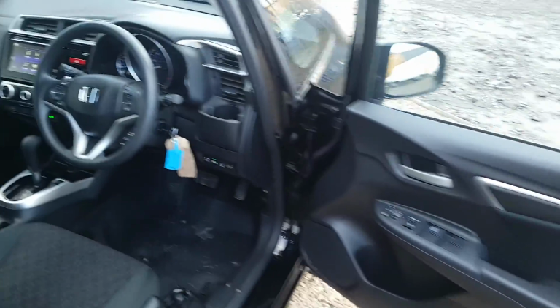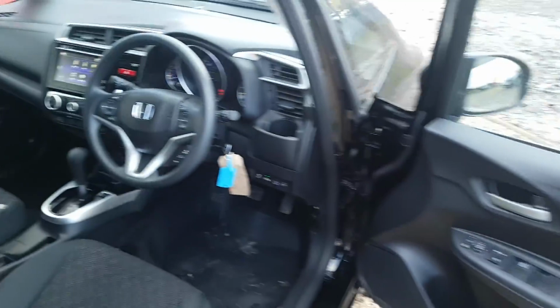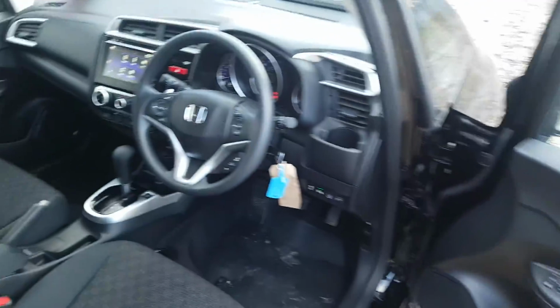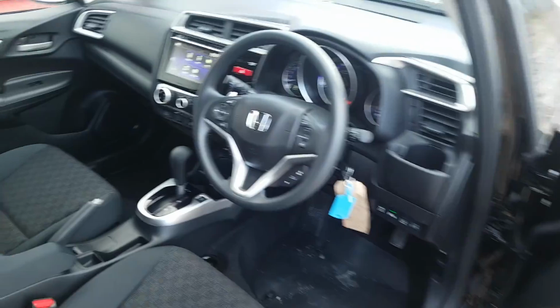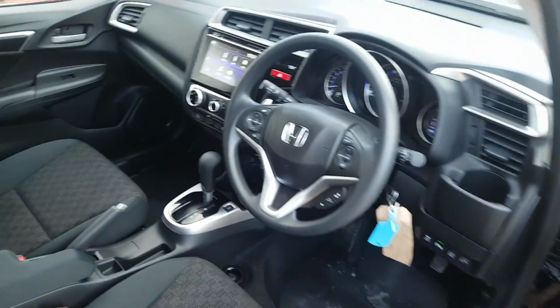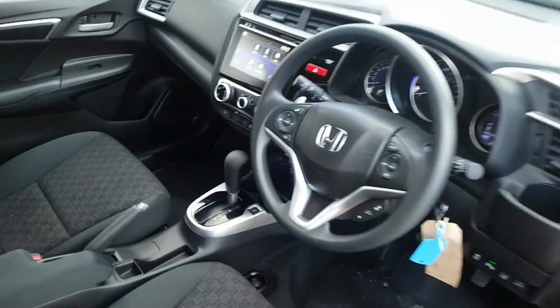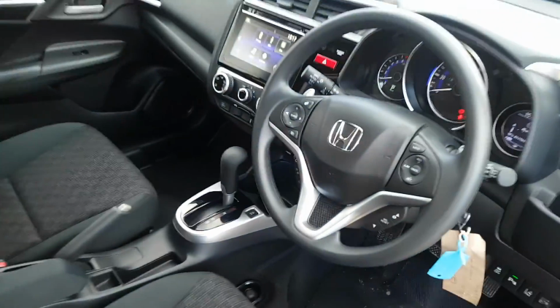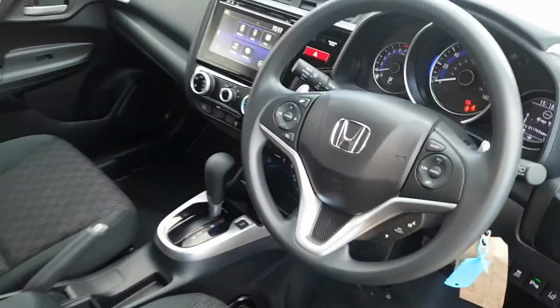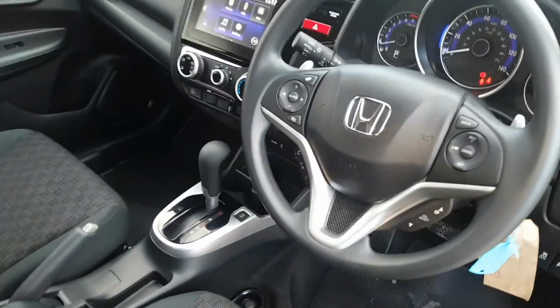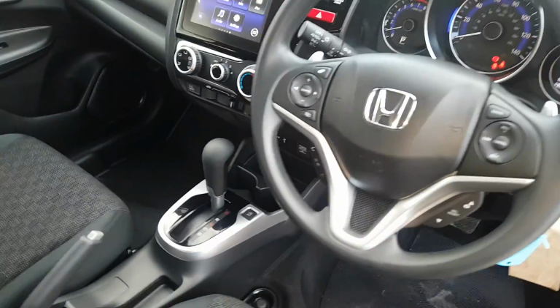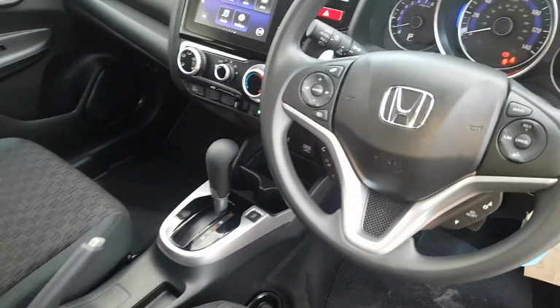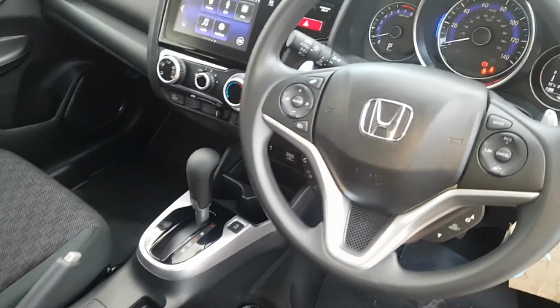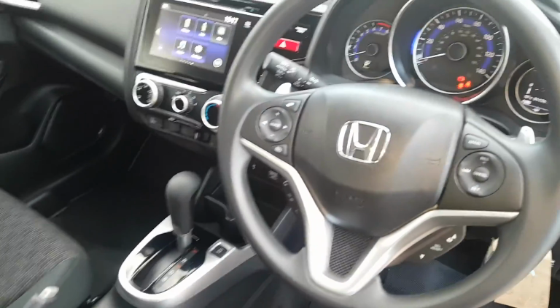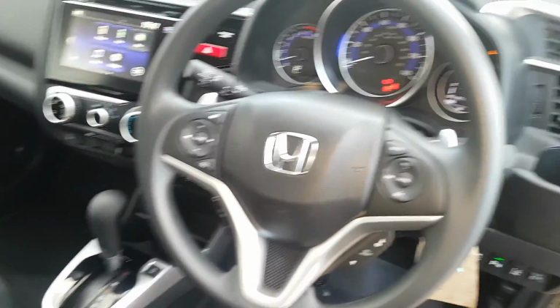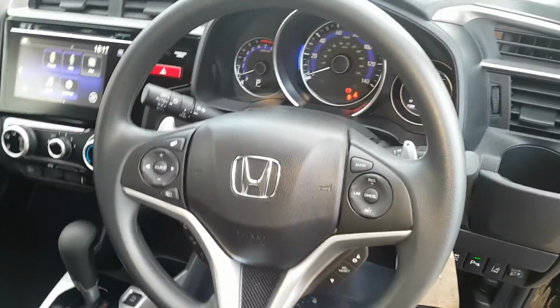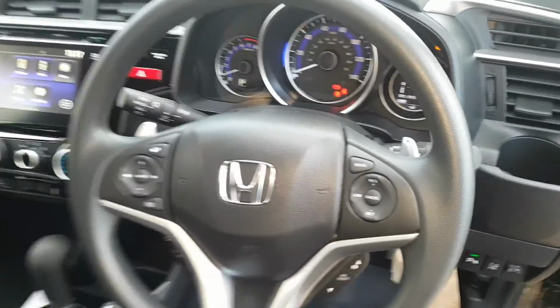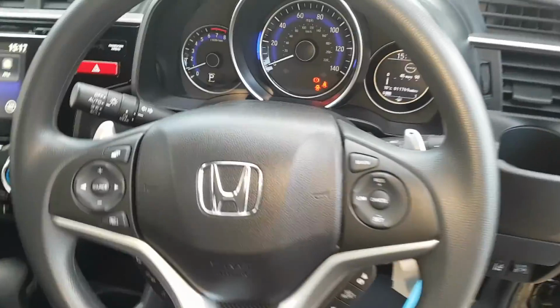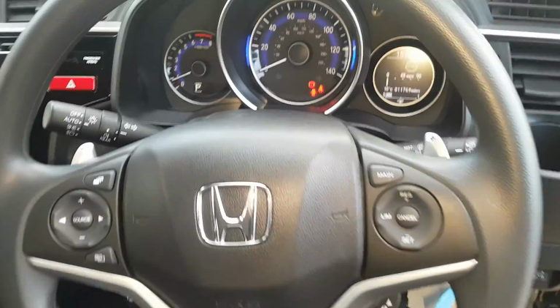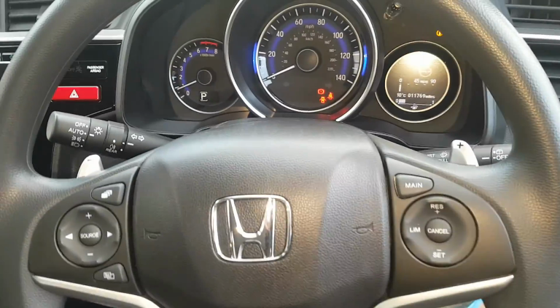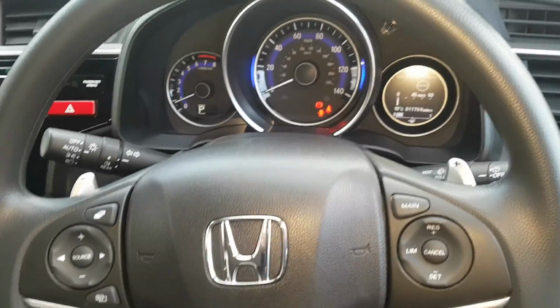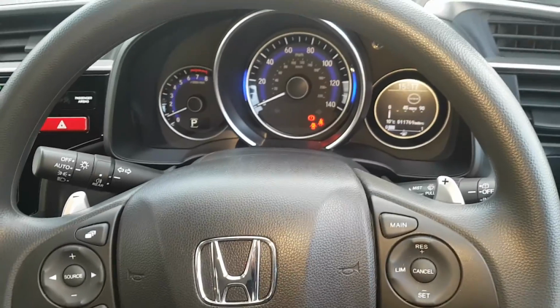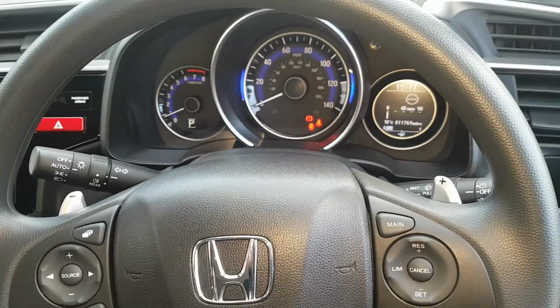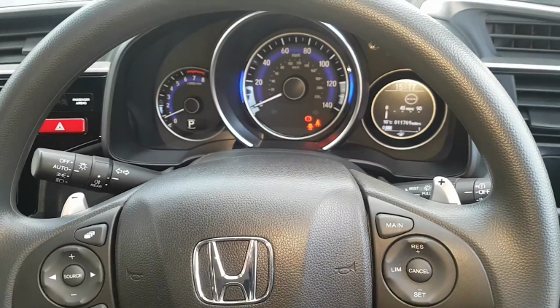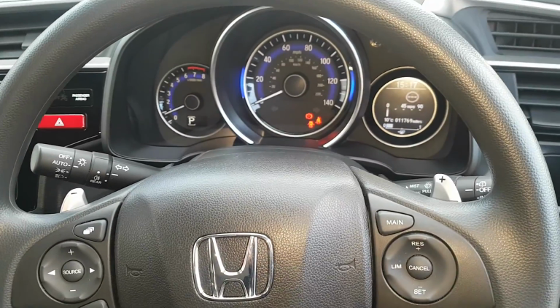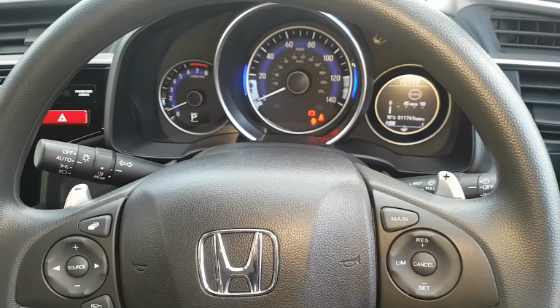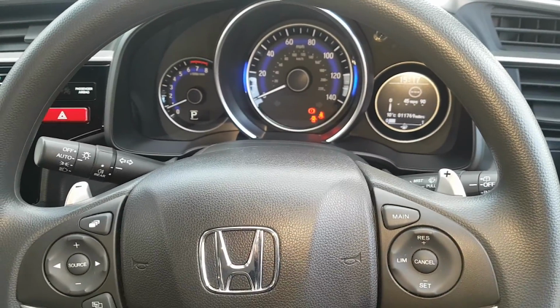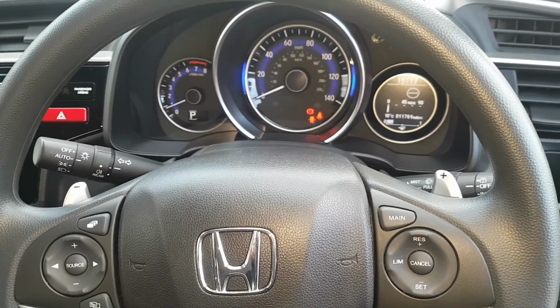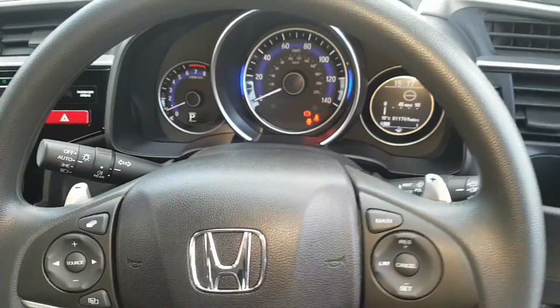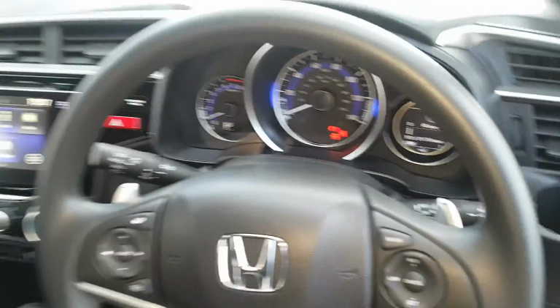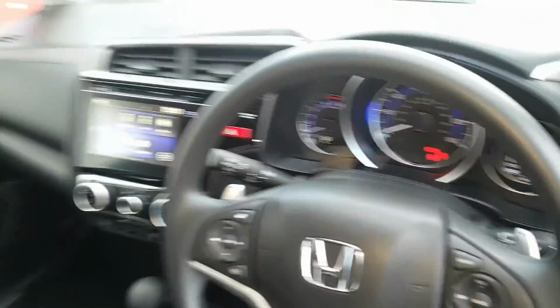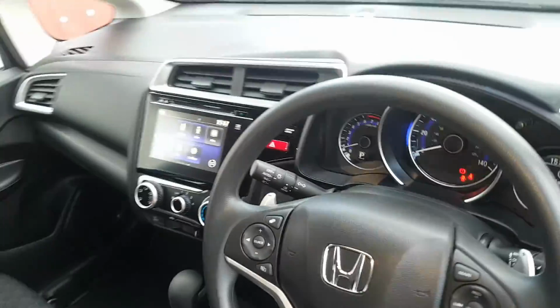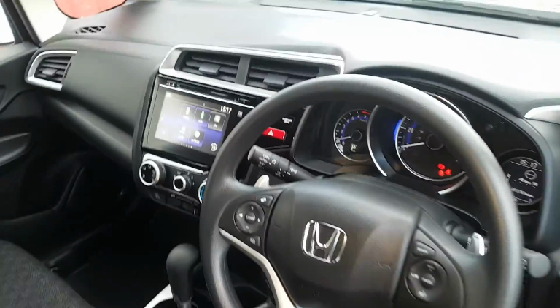This is an automatic CVT model as well and it has 11,769 miles at the moment.